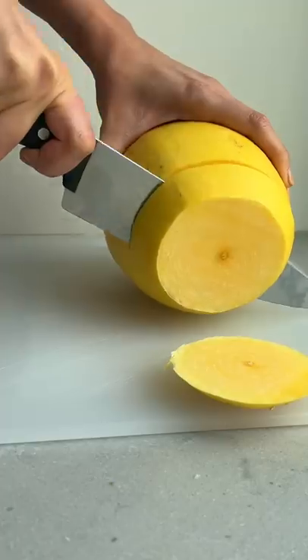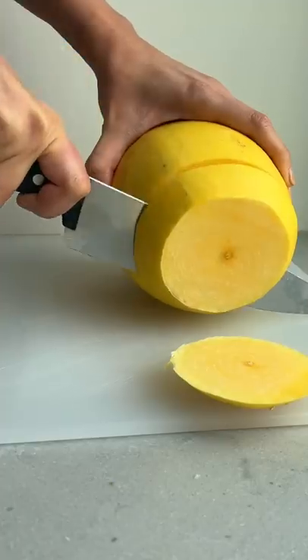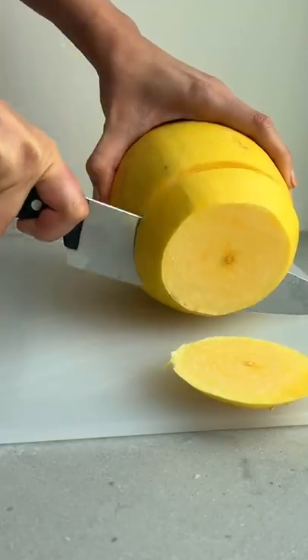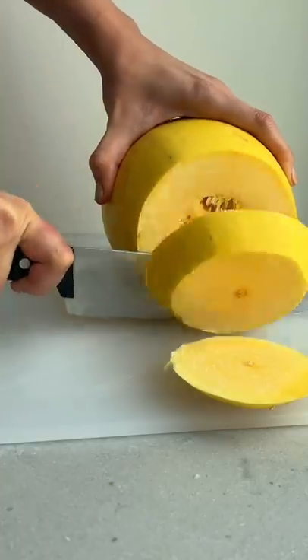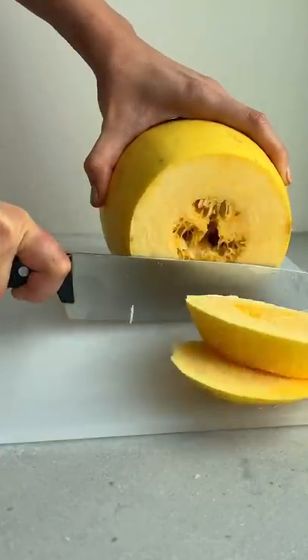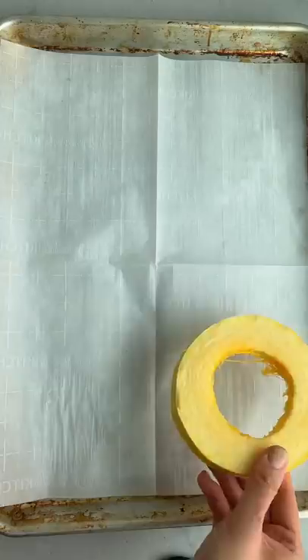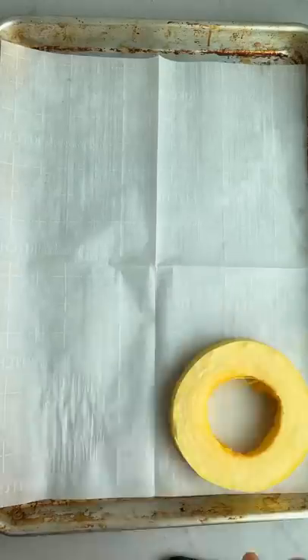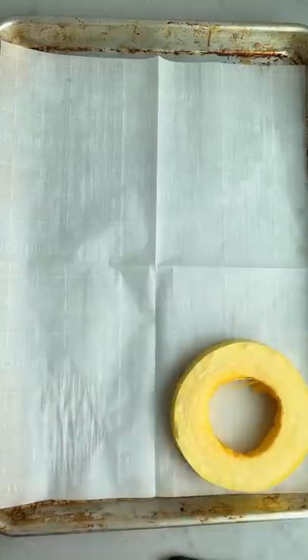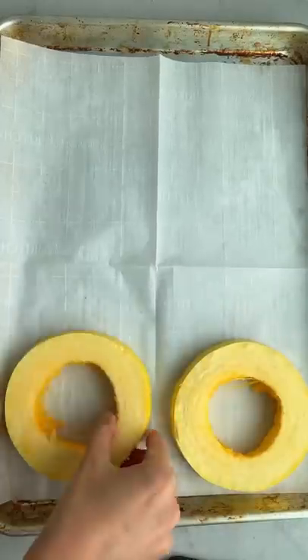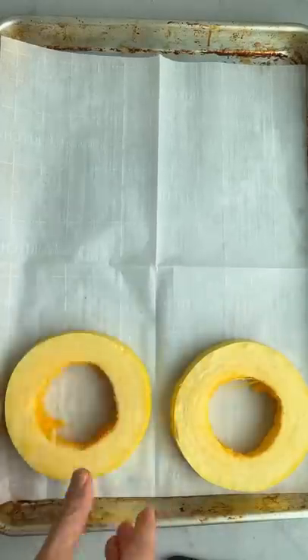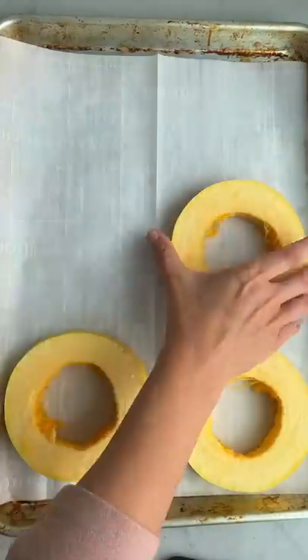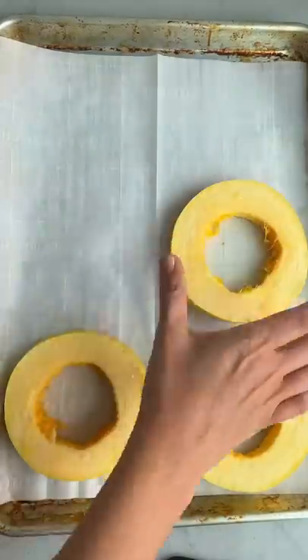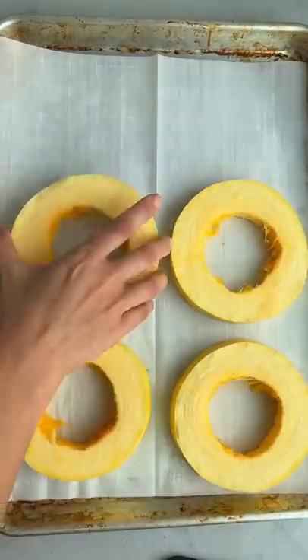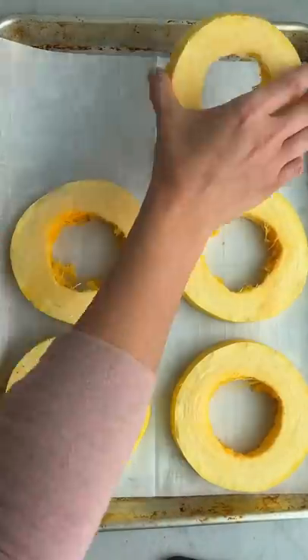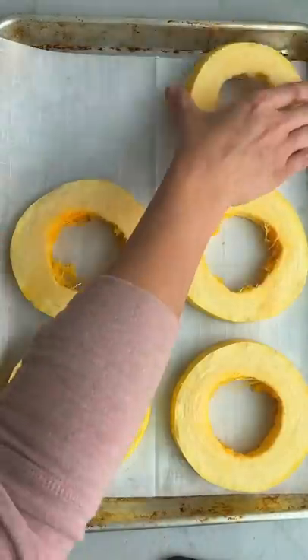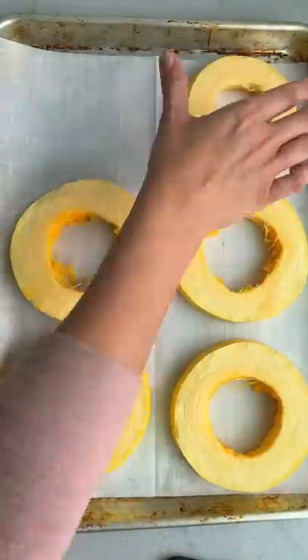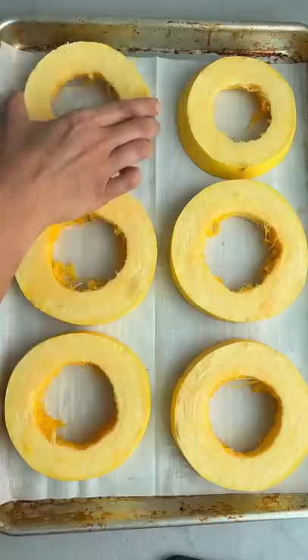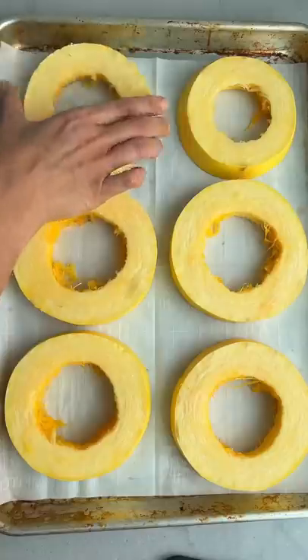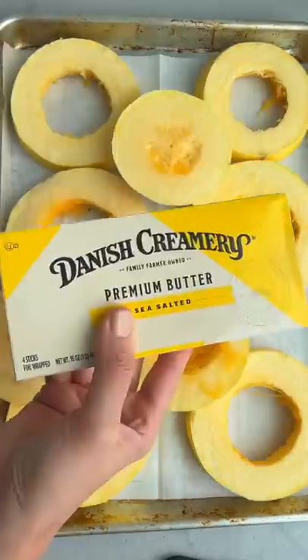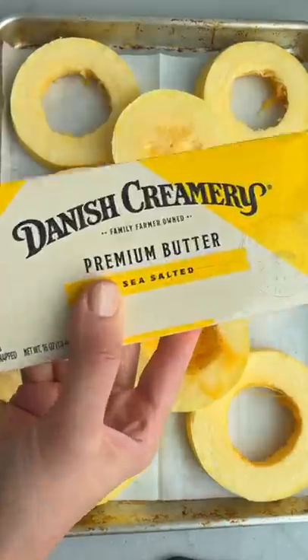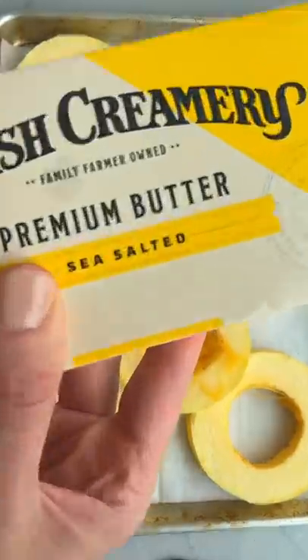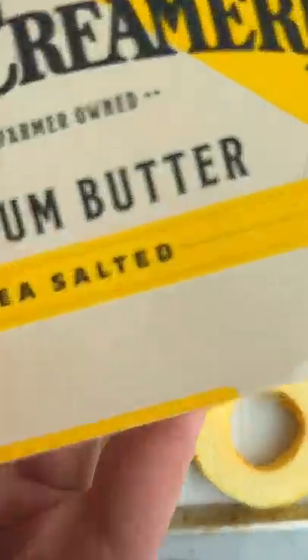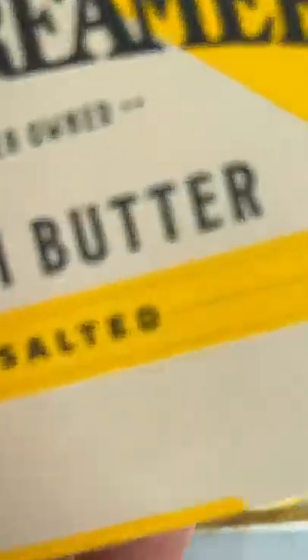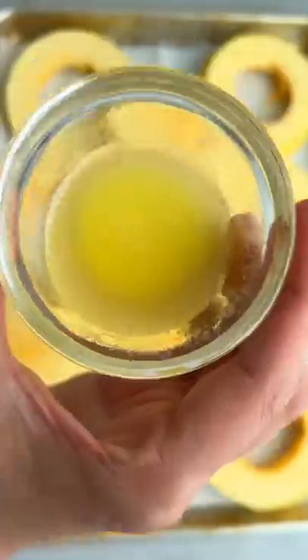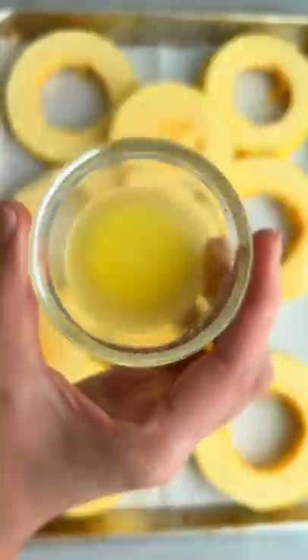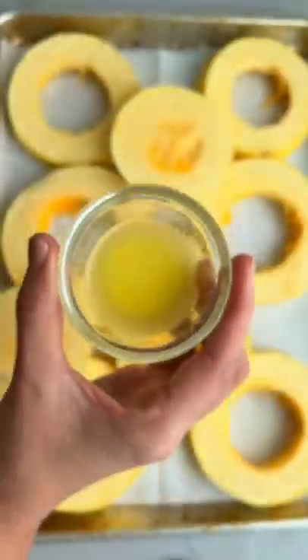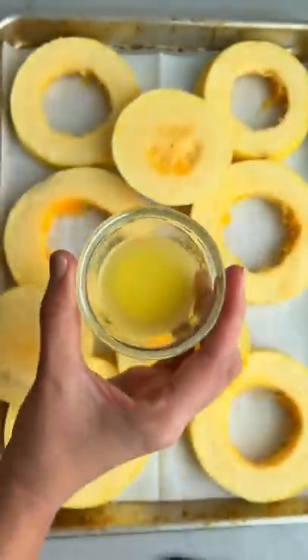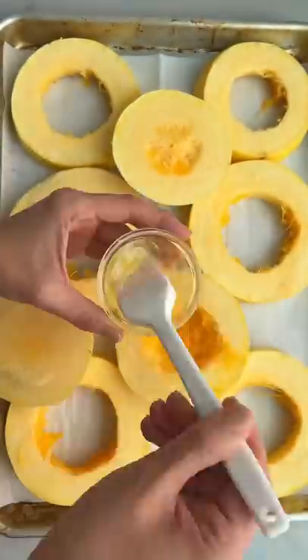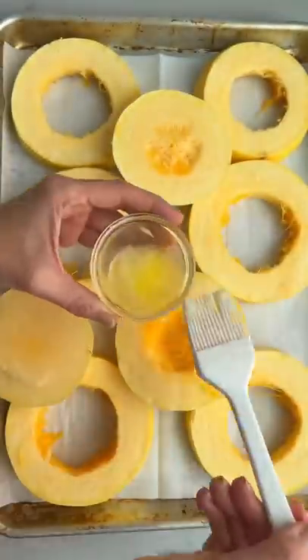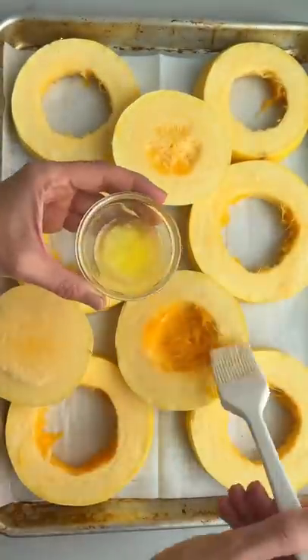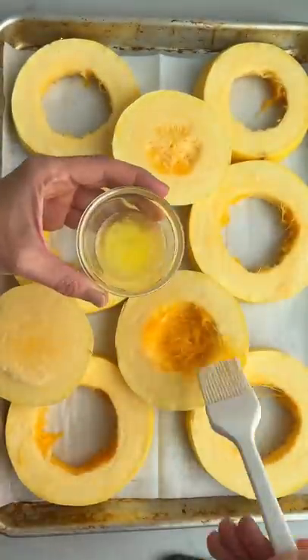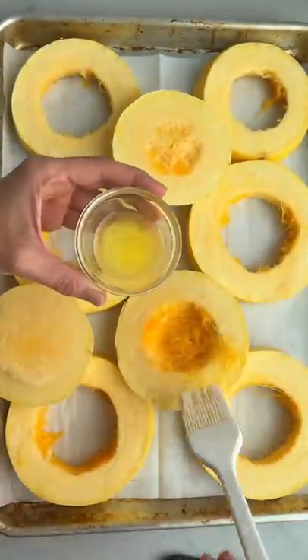When I'm craving spaghetti for the seventh day in a row, I make spaghetti squash smothered with melted Danish creamery butter.